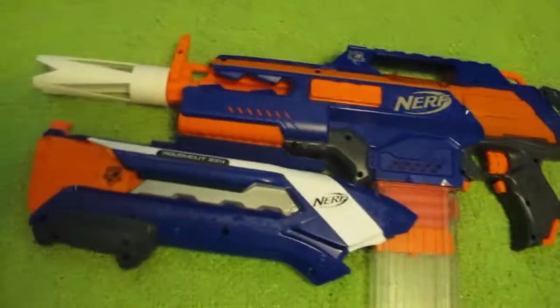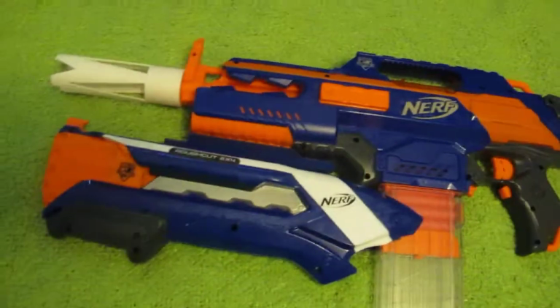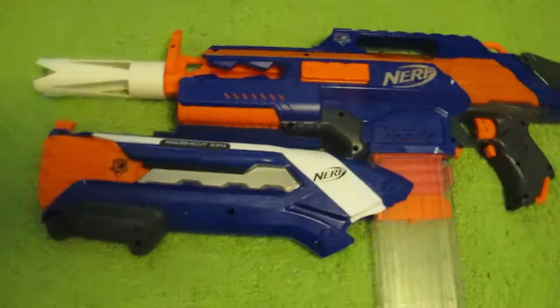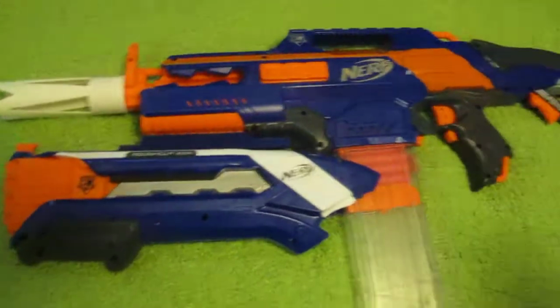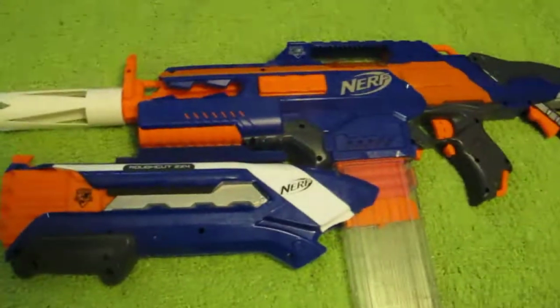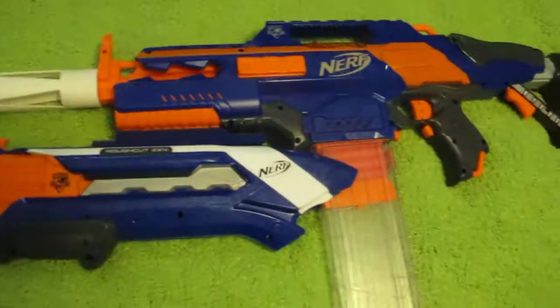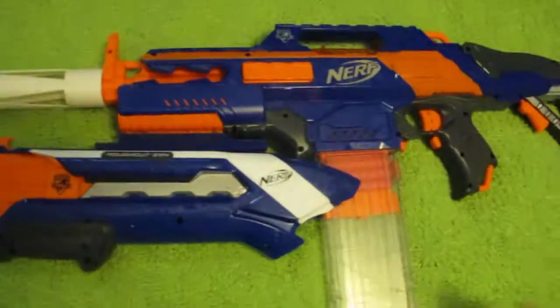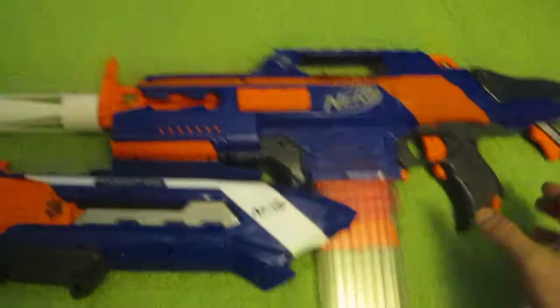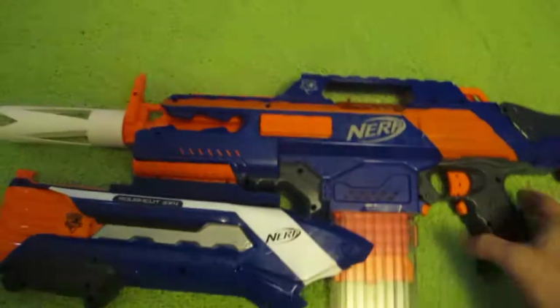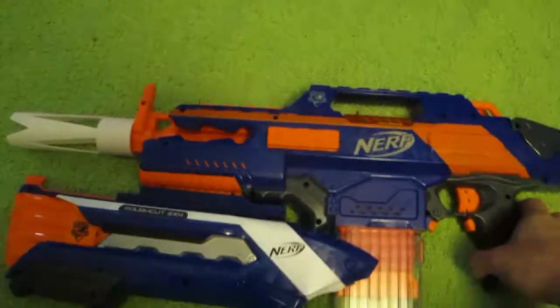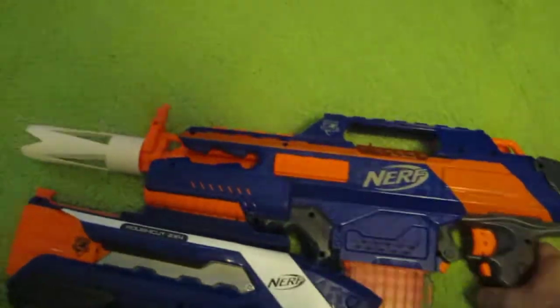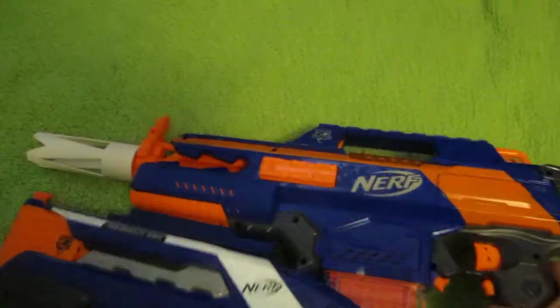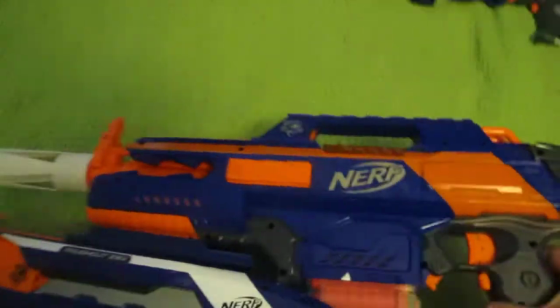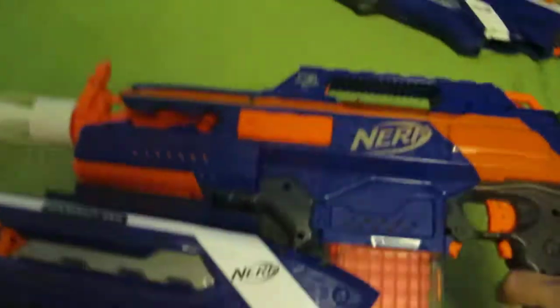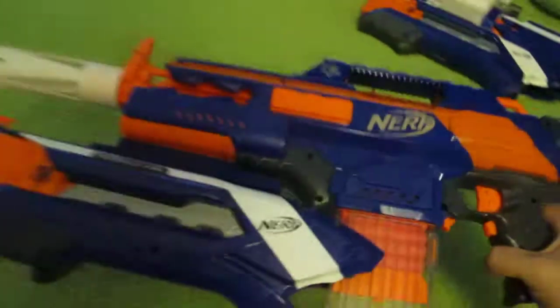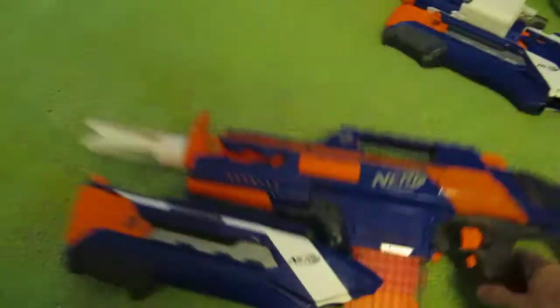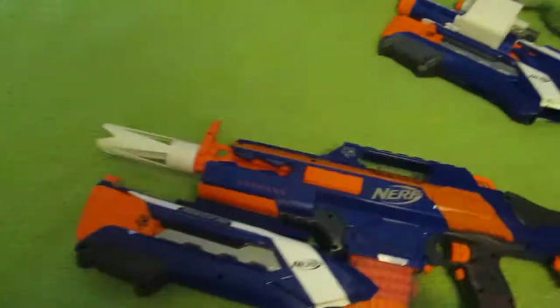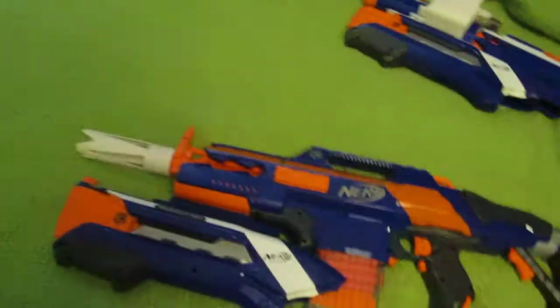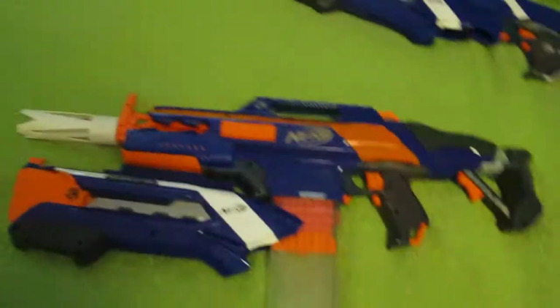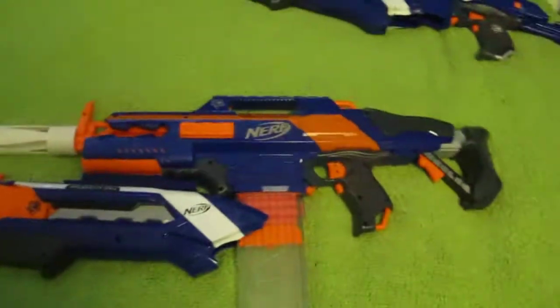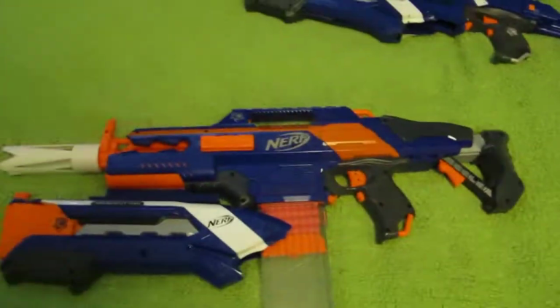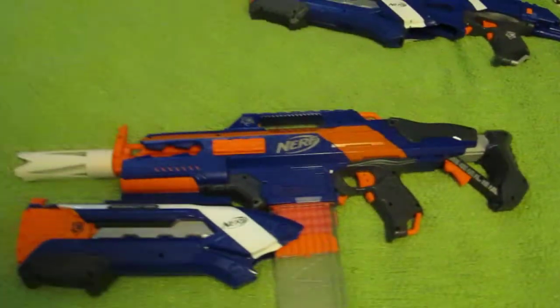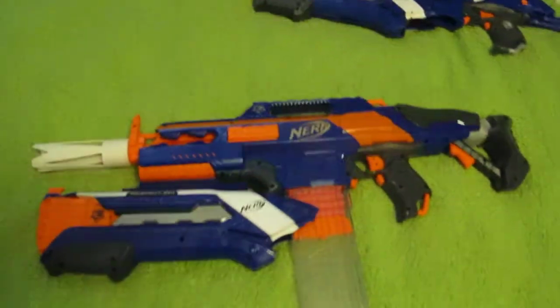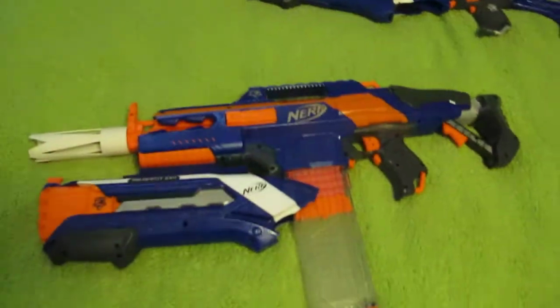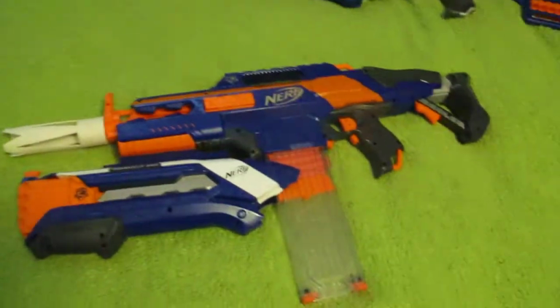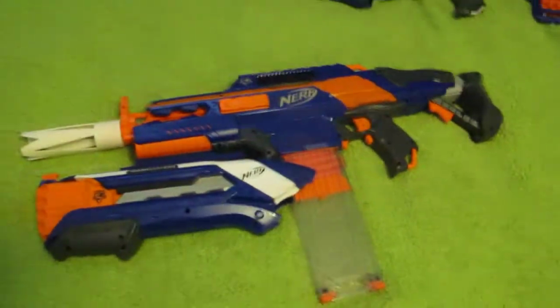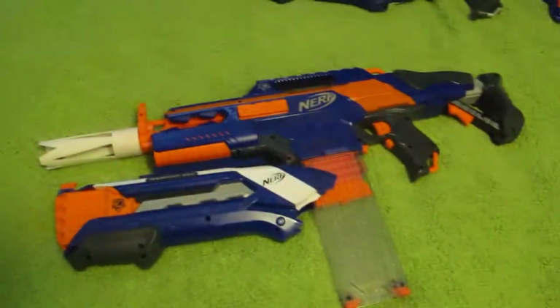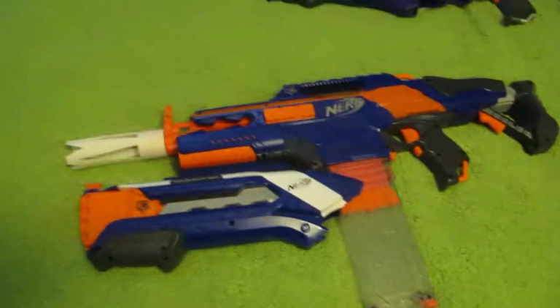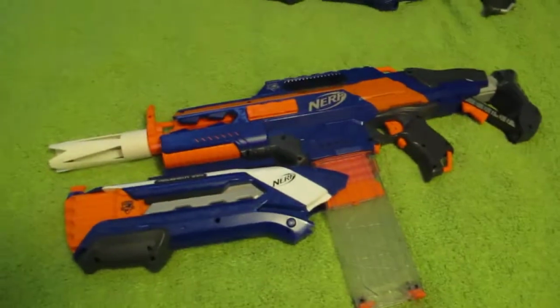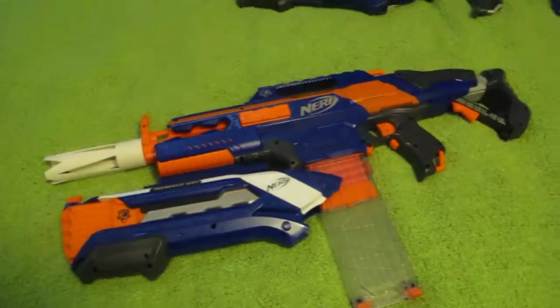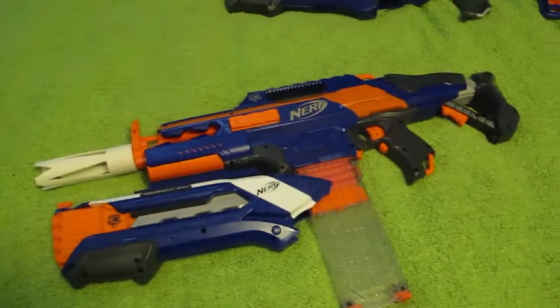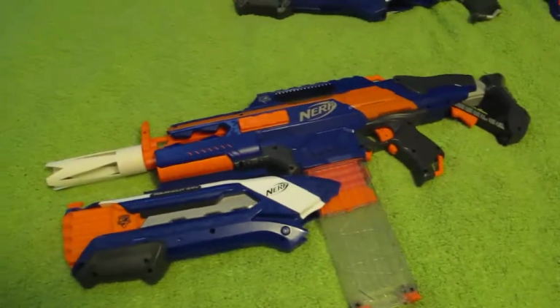We don't have a new one to show you — we sold that one off. This is our in-house tester blaster, so that's what we've got to show you.